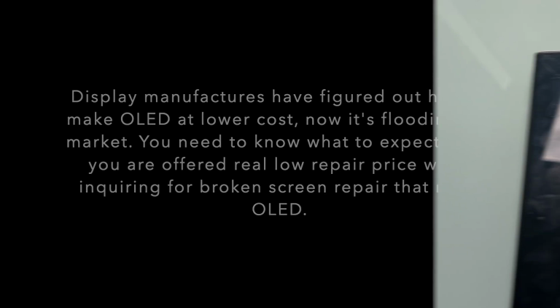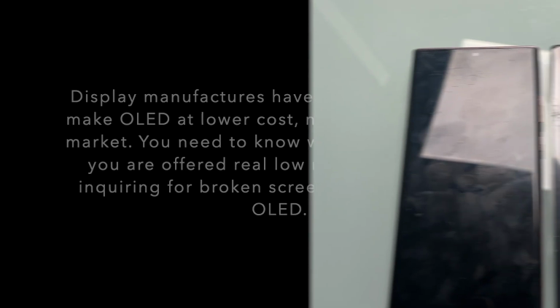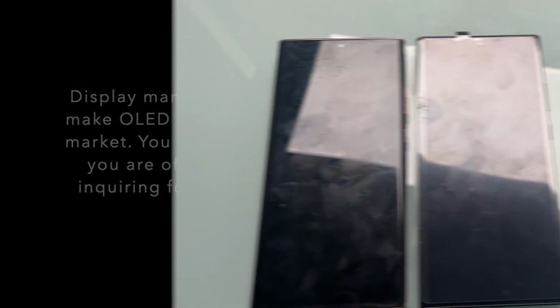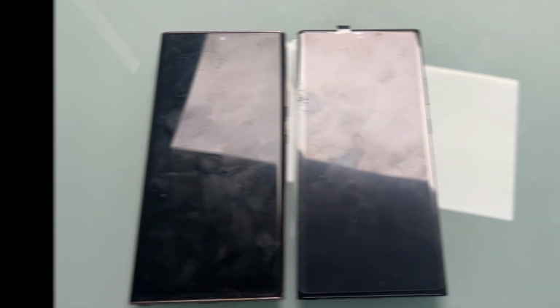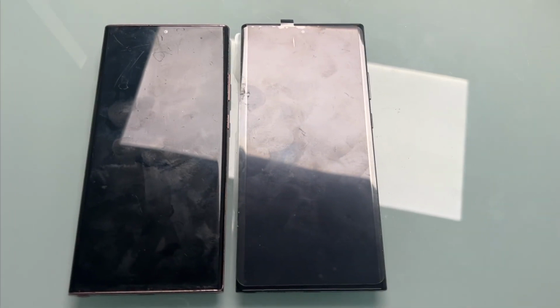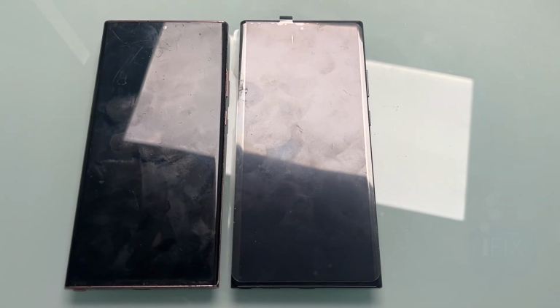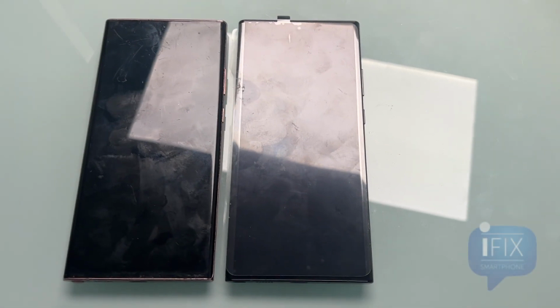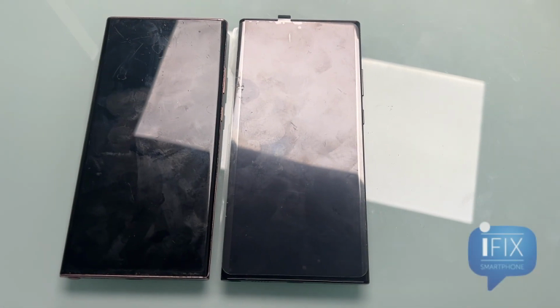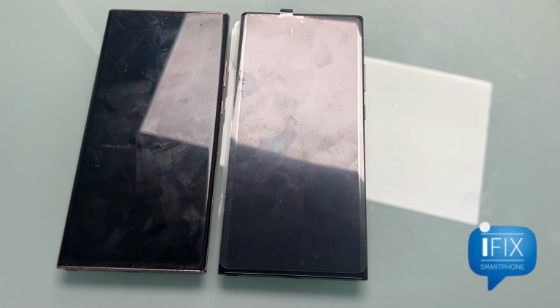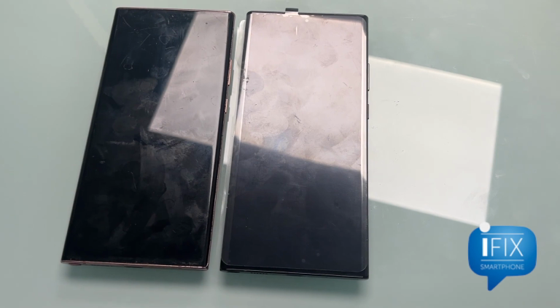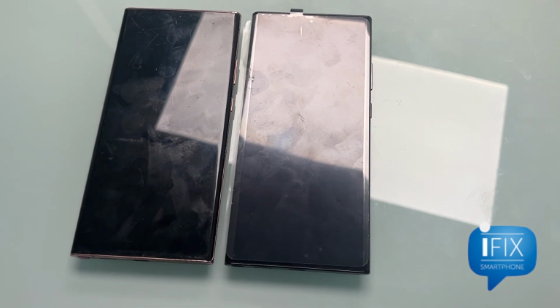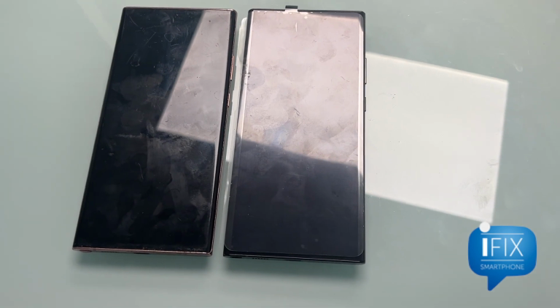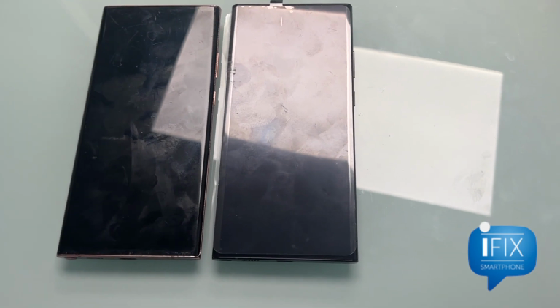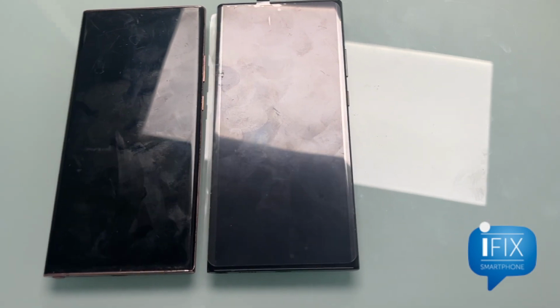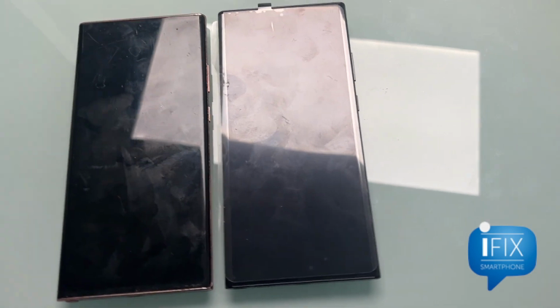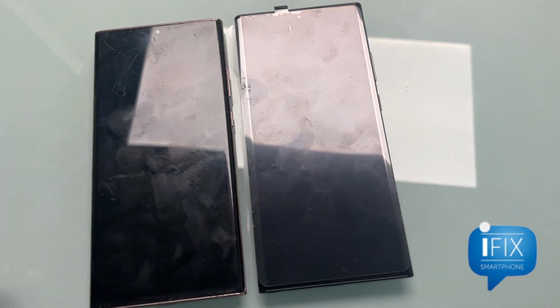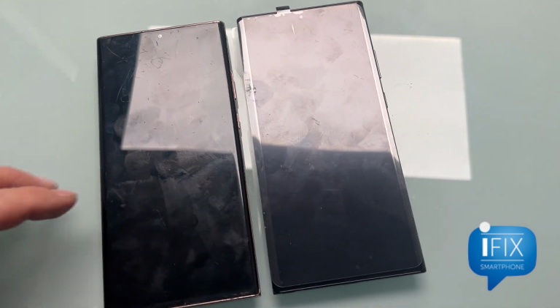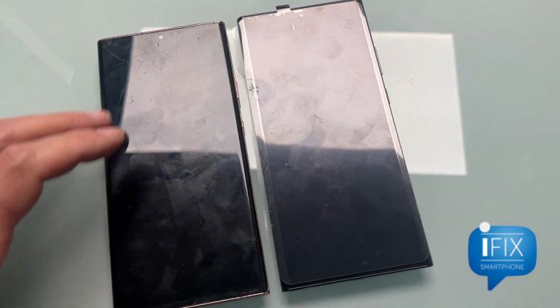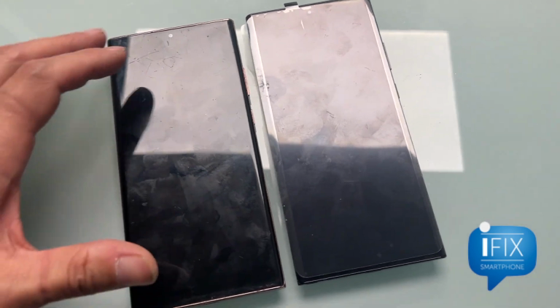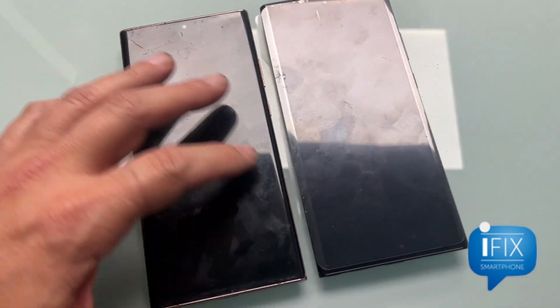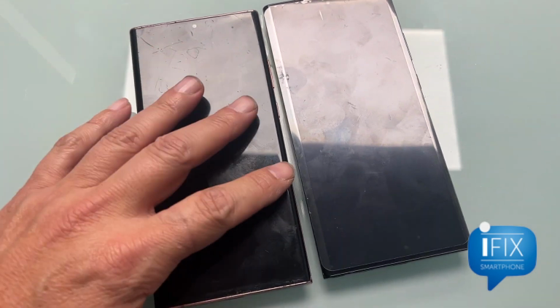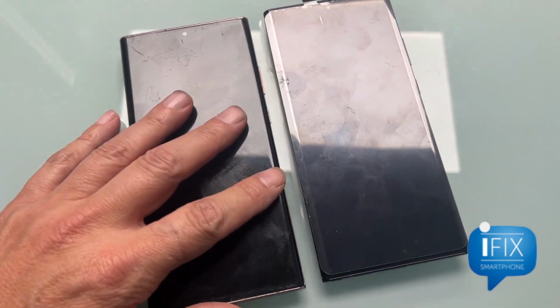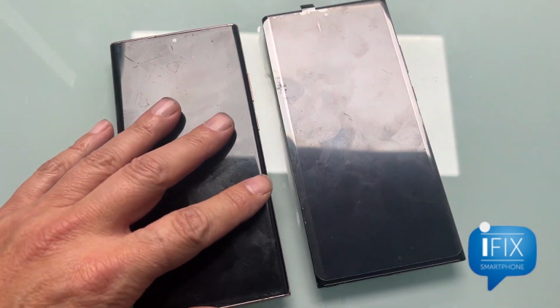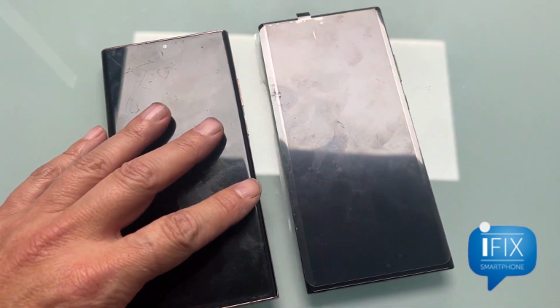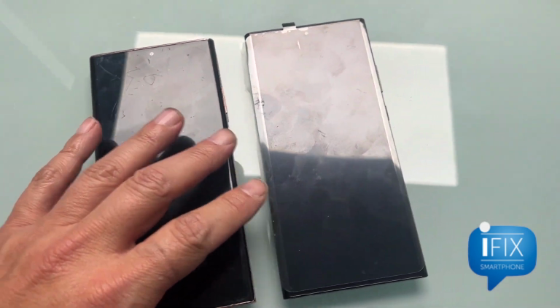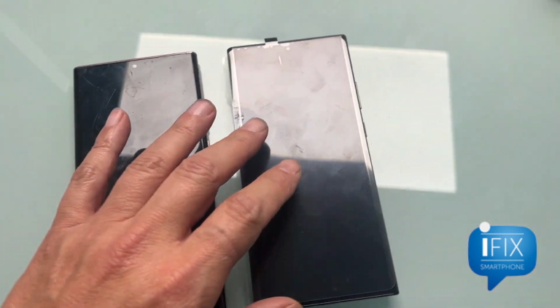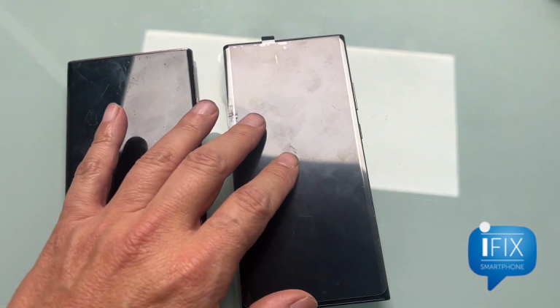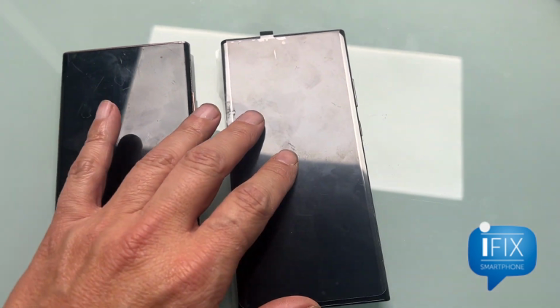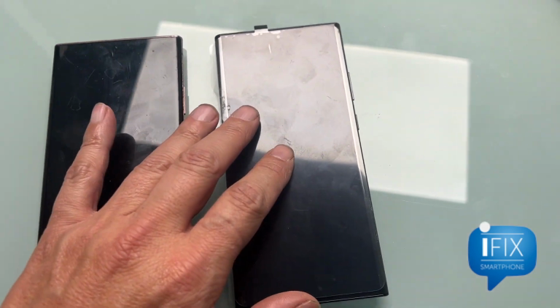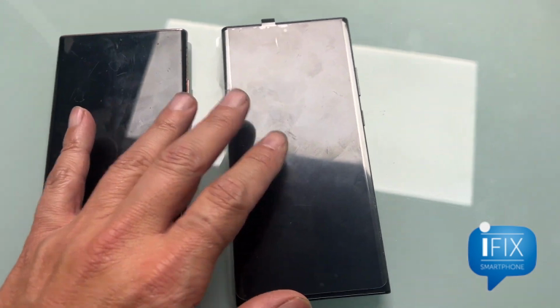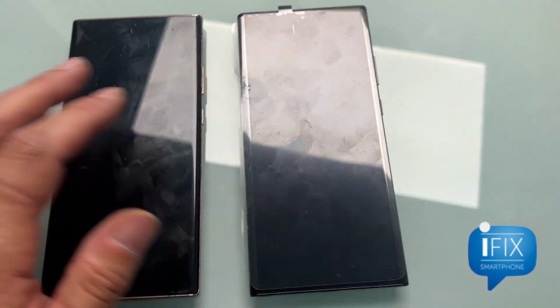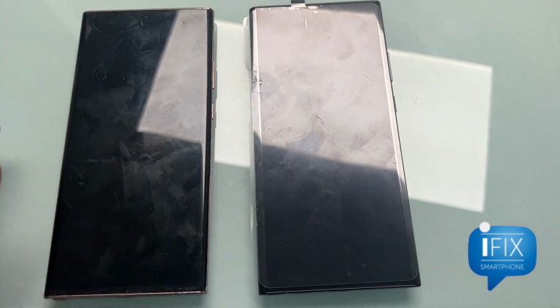Hi, this is Gene from iFigSmartphone.com. Today I just wanted to show some comparison between aftermarket screens for the Galaxy series versus the genuine.